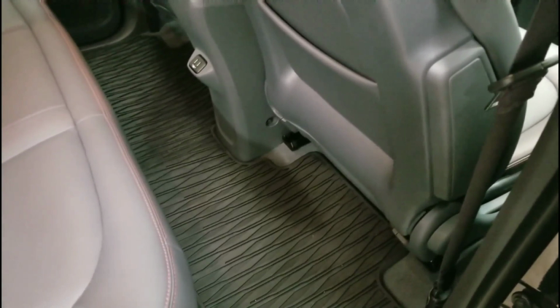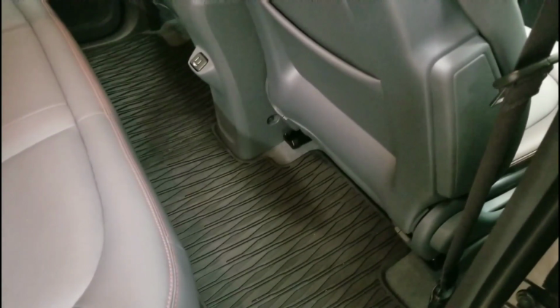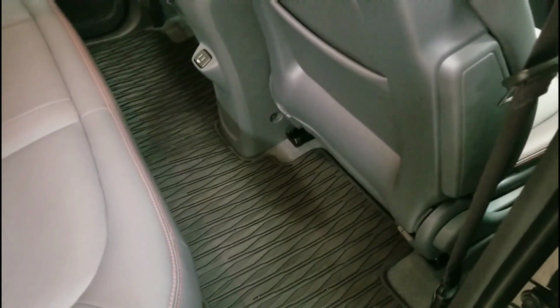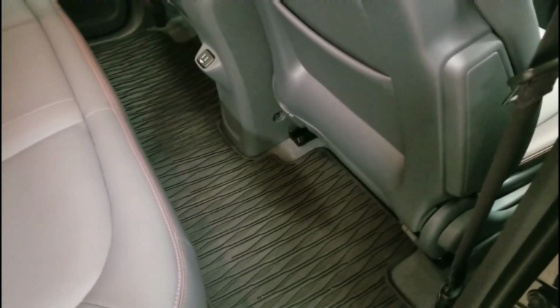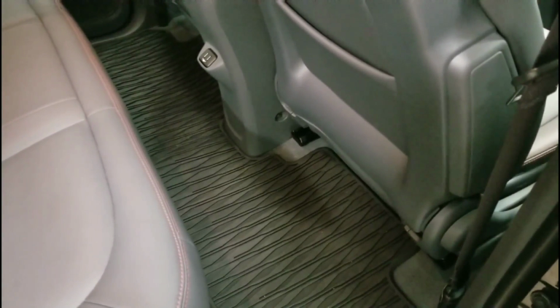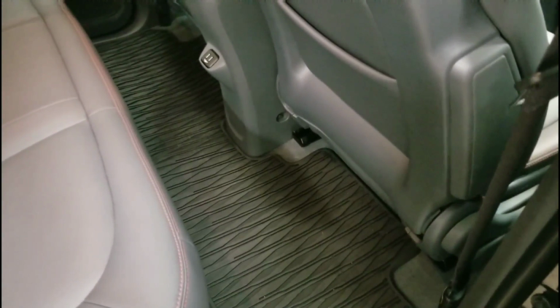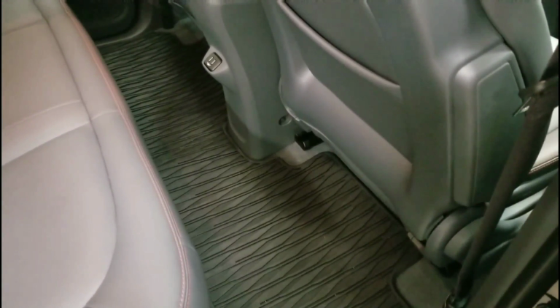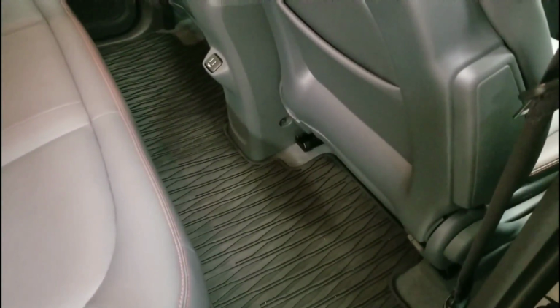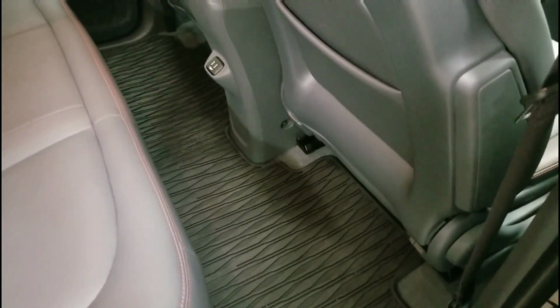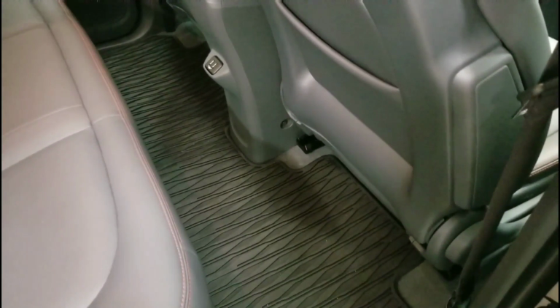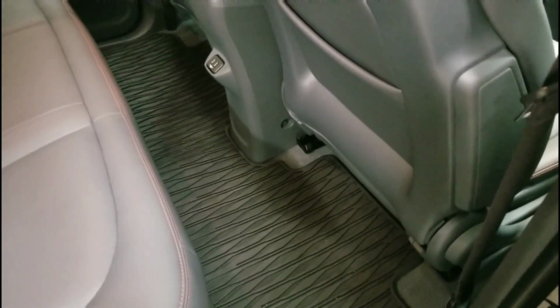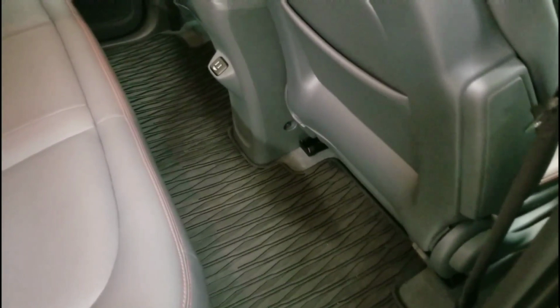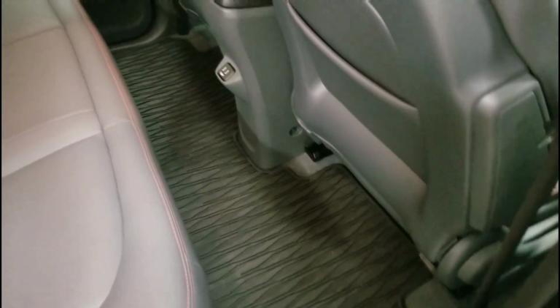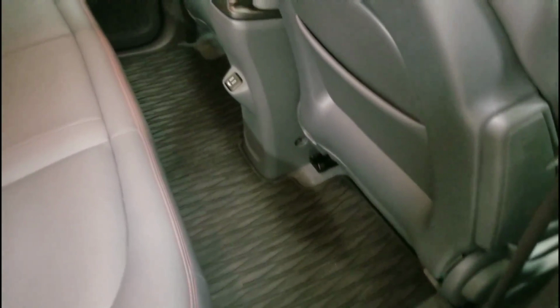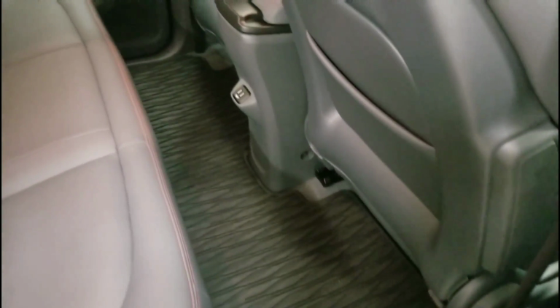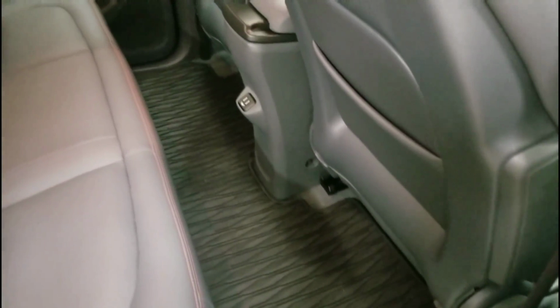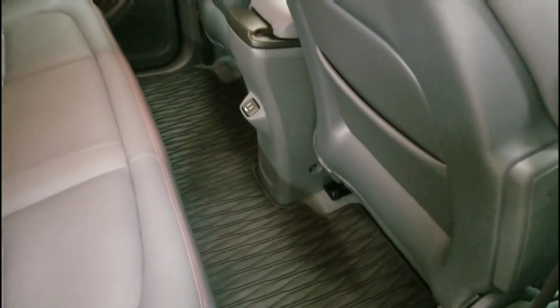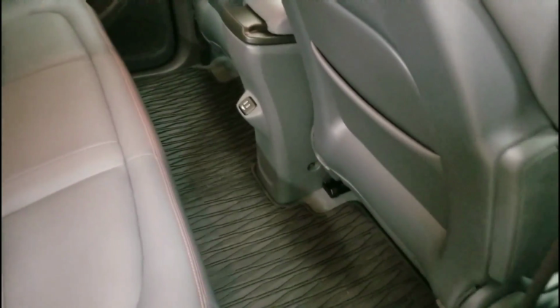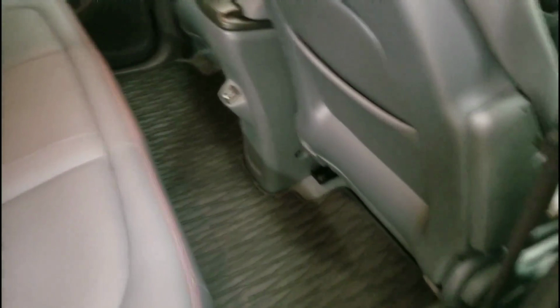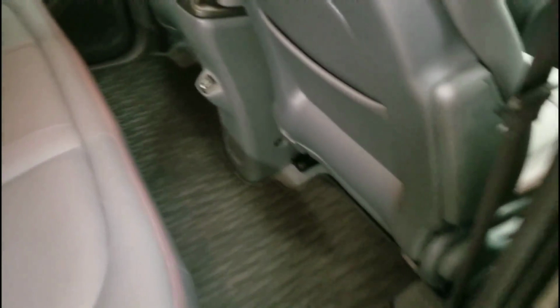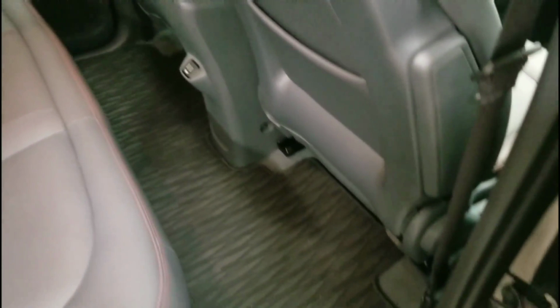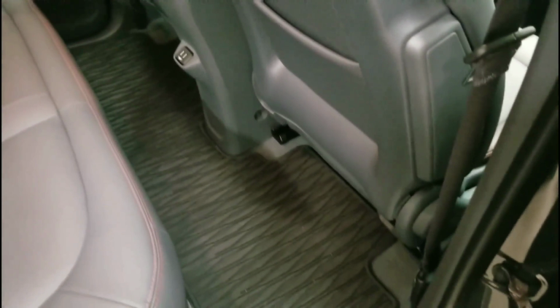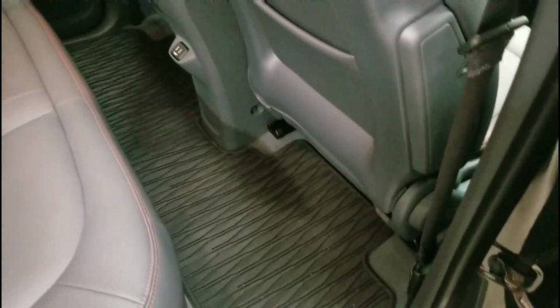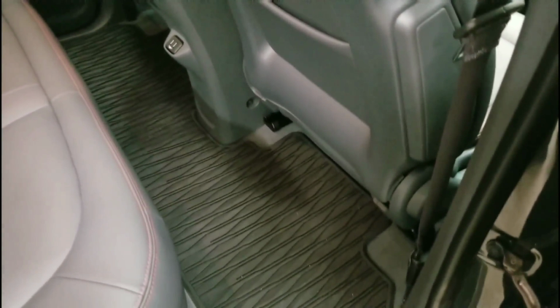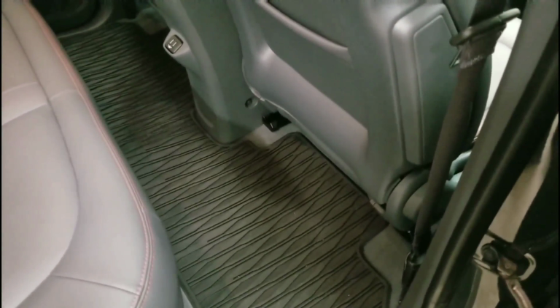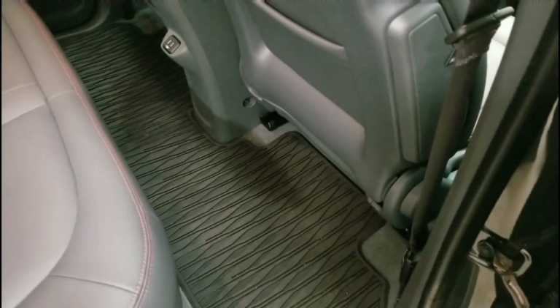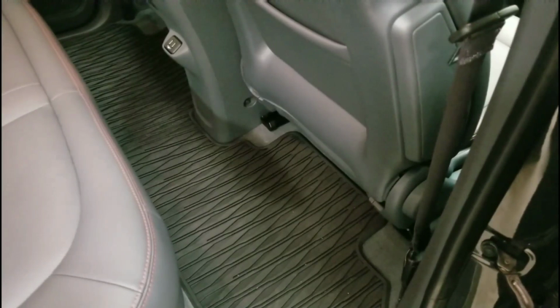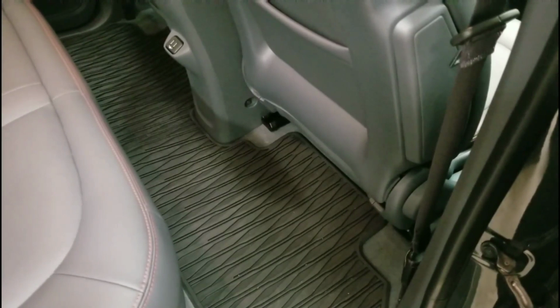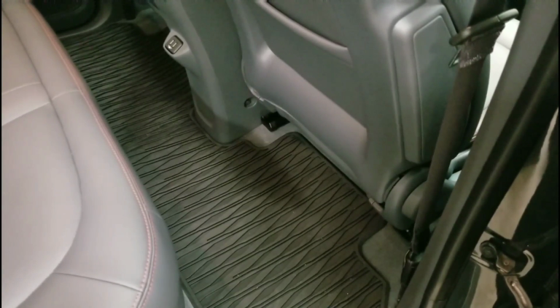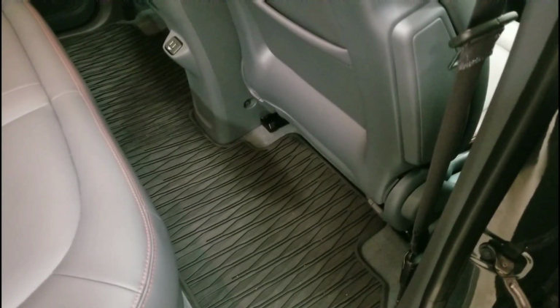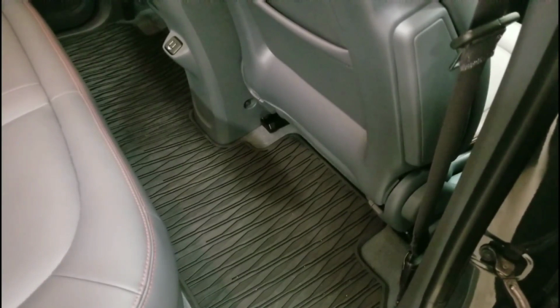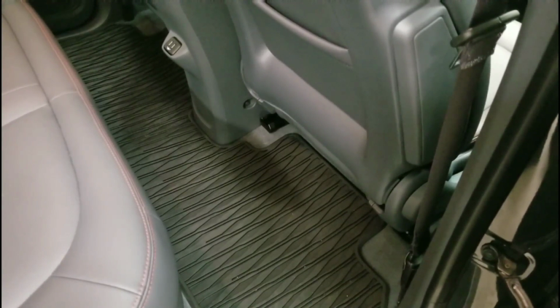You can really notice there's no hump in the back seats of the Bolt, which is really good. If you have three people in there, everyone can have their legs with lots of room. That looks good.